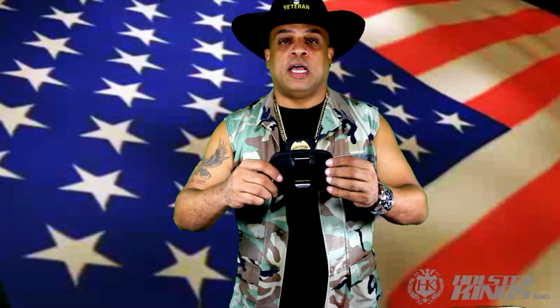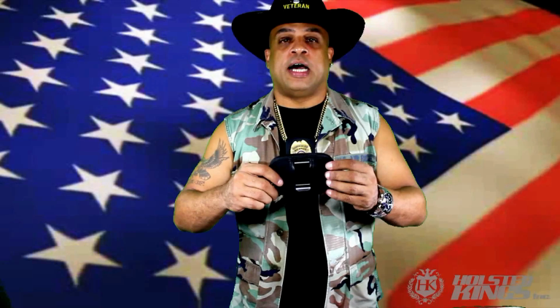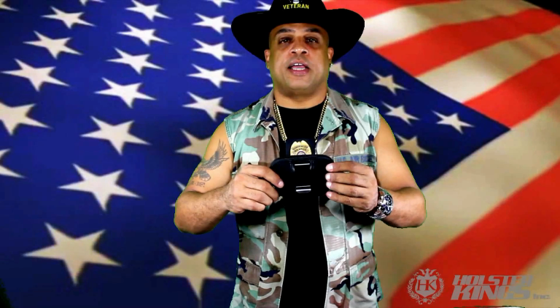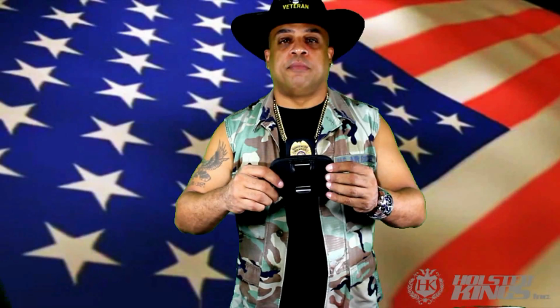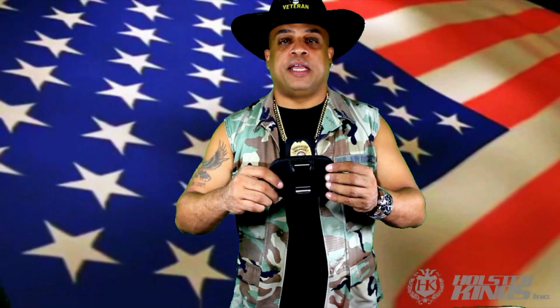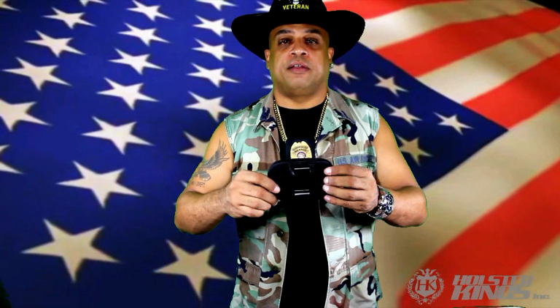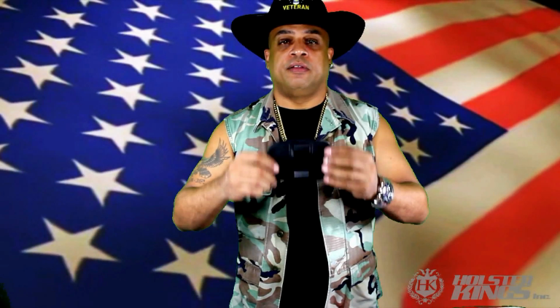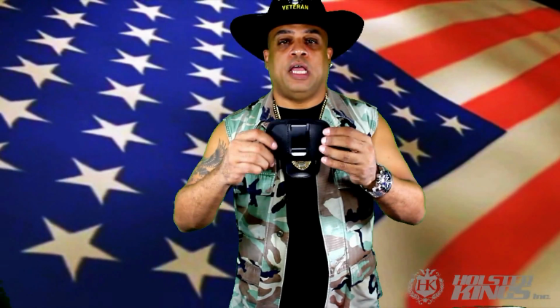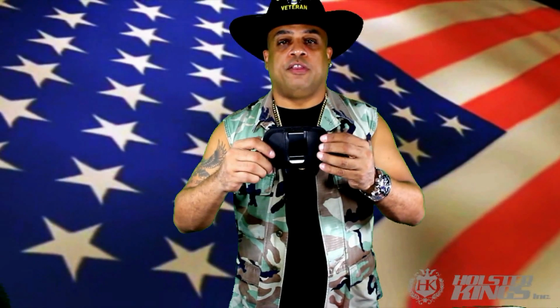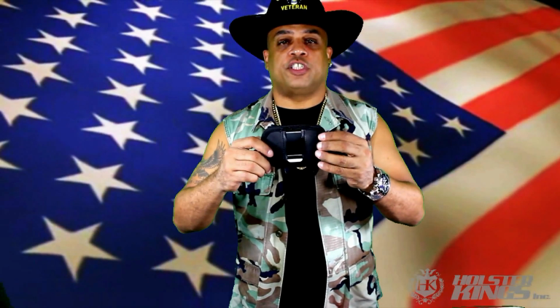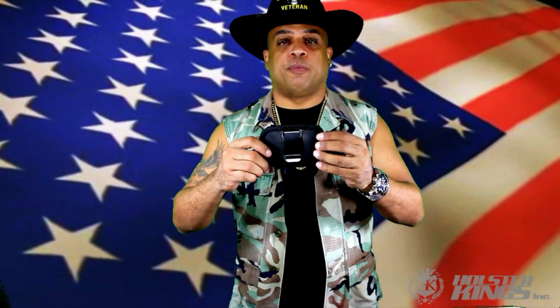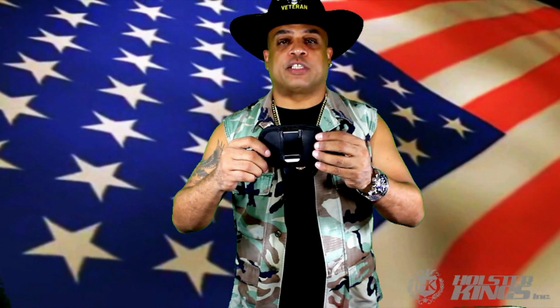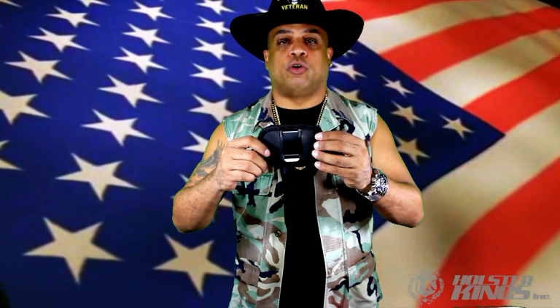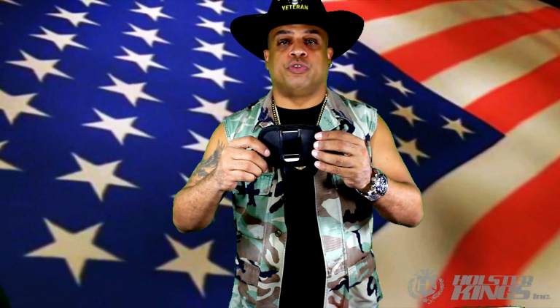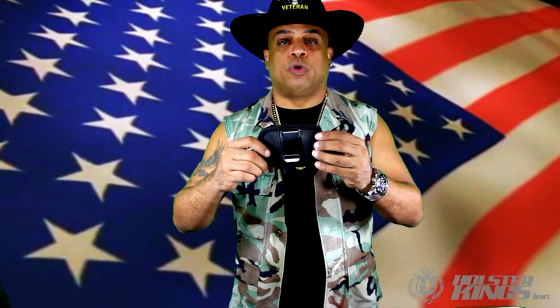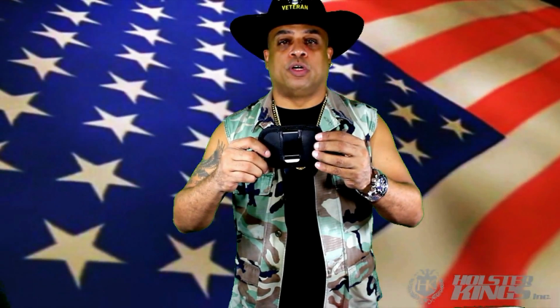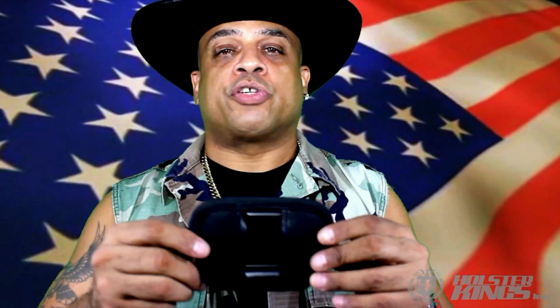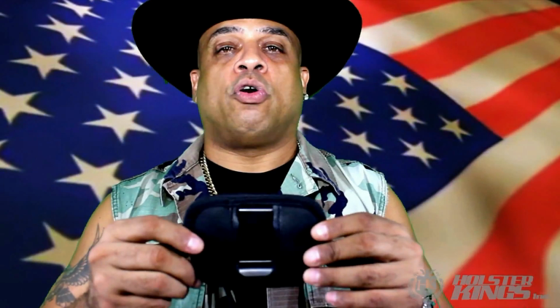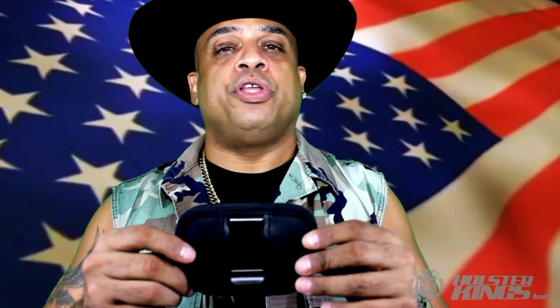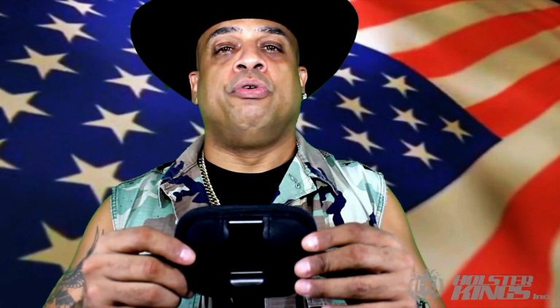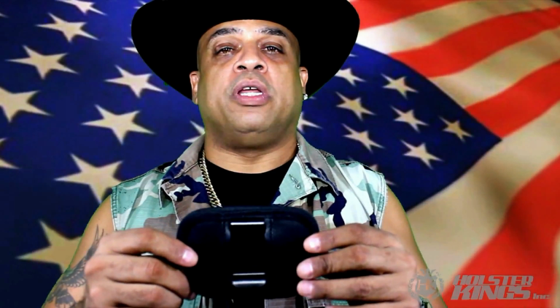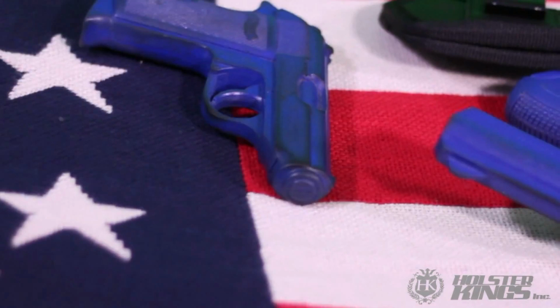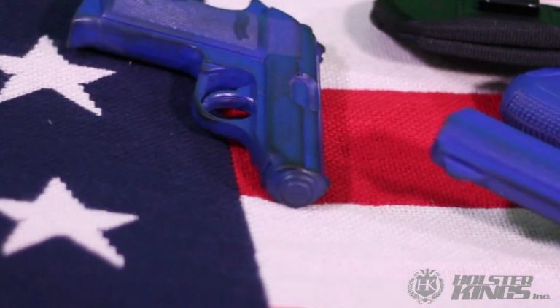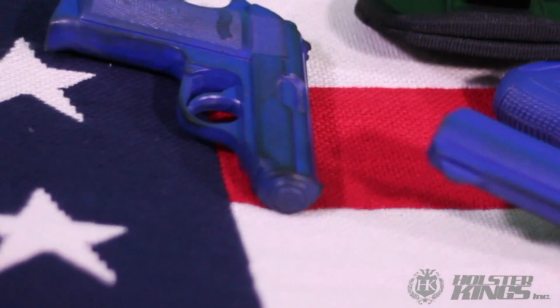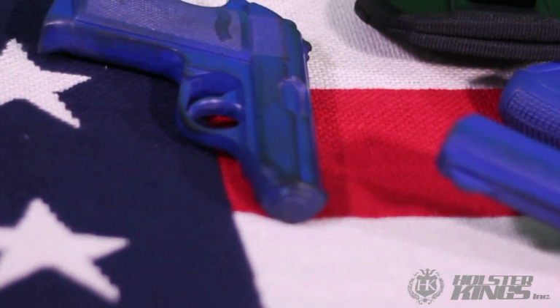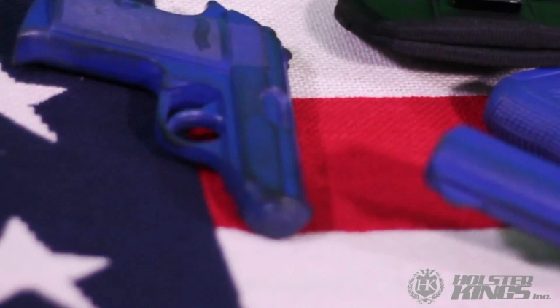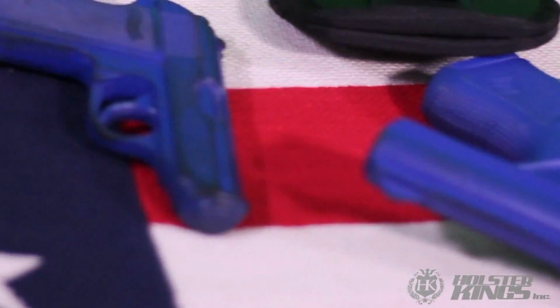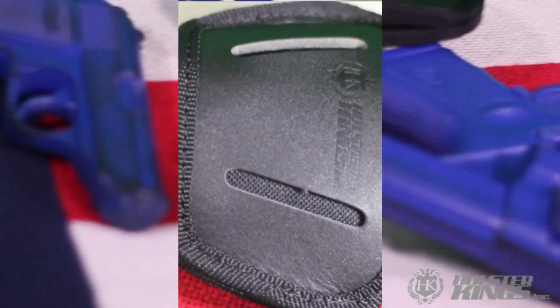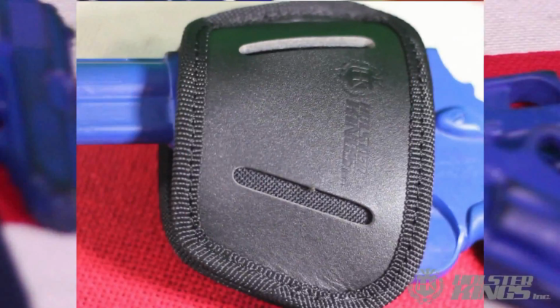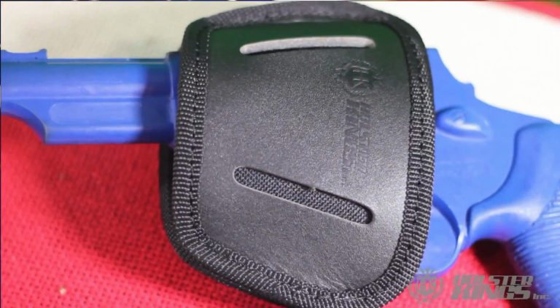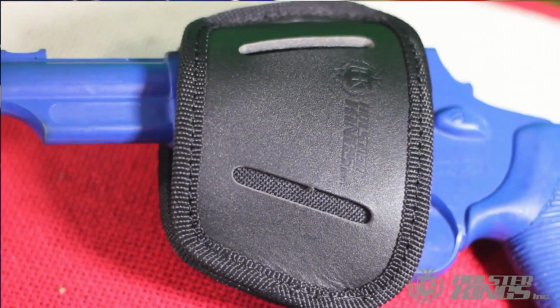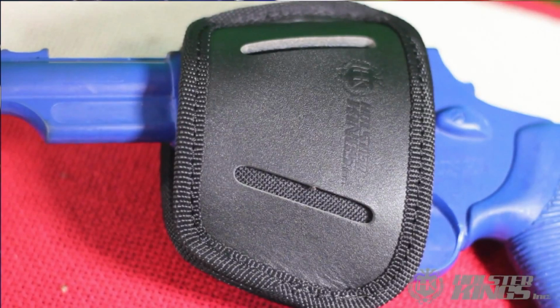Hi, I'm Mike and this is the best holster in the world. It's called the Uni. It's the first true universal holster on the market.